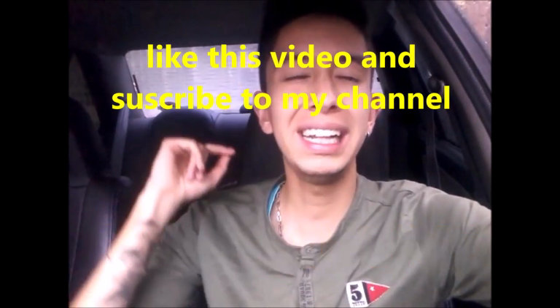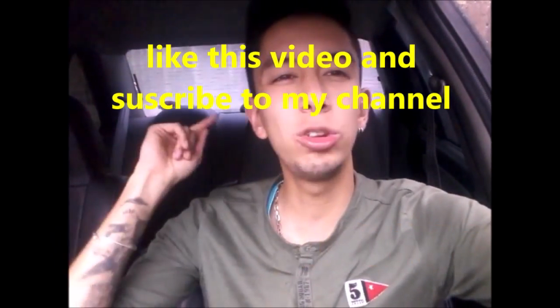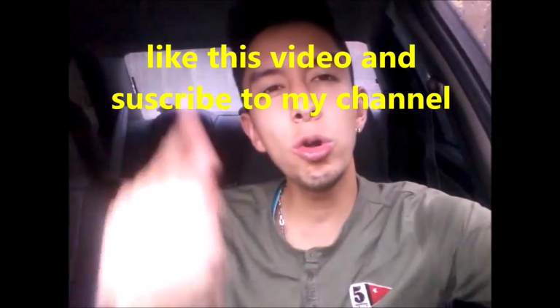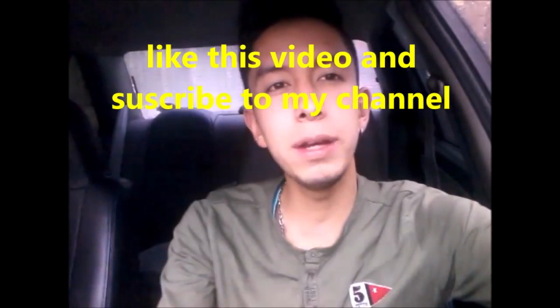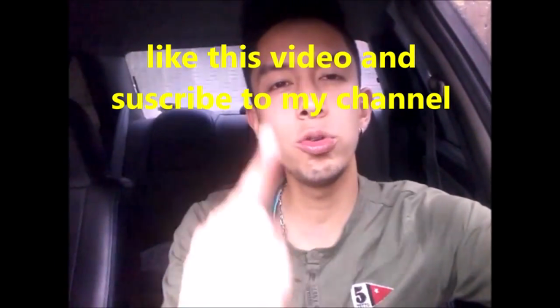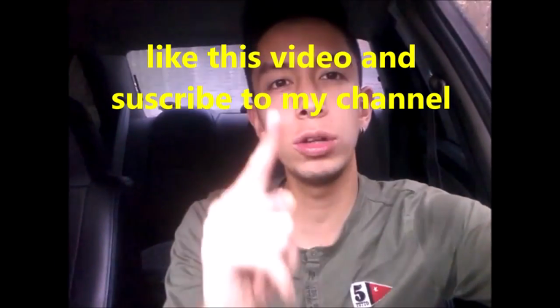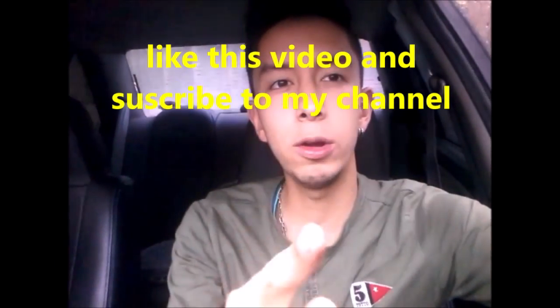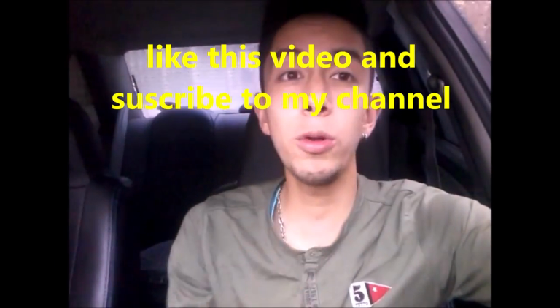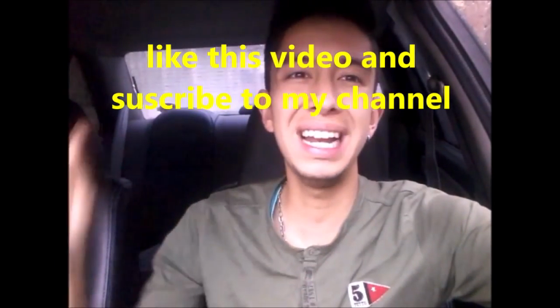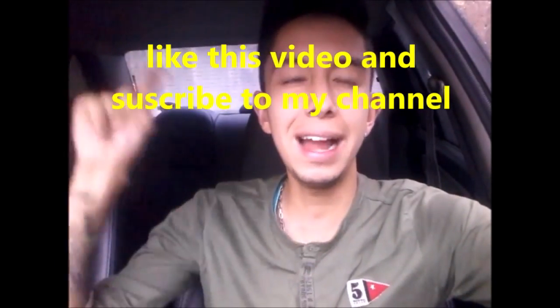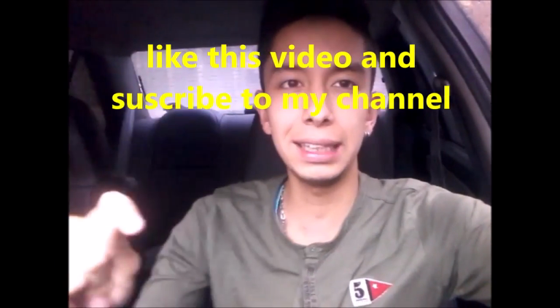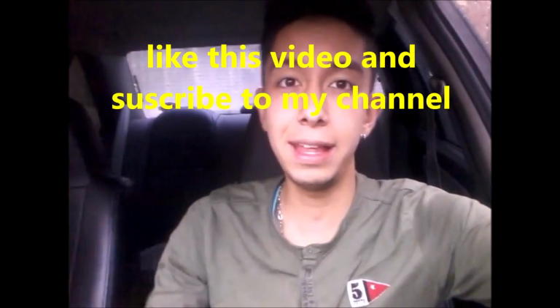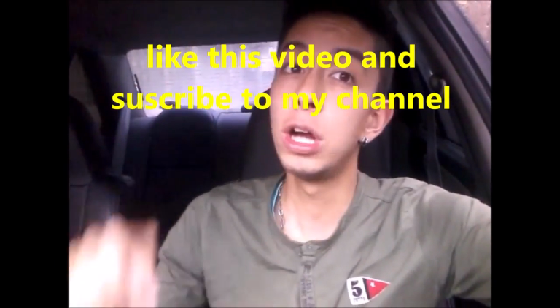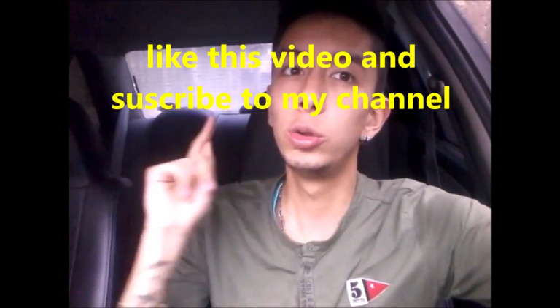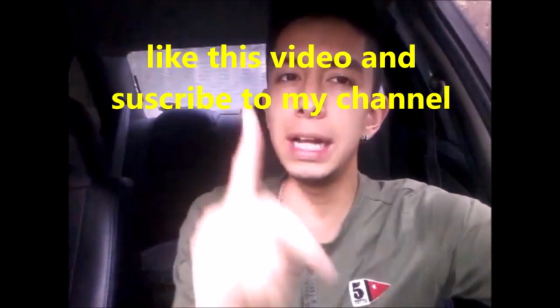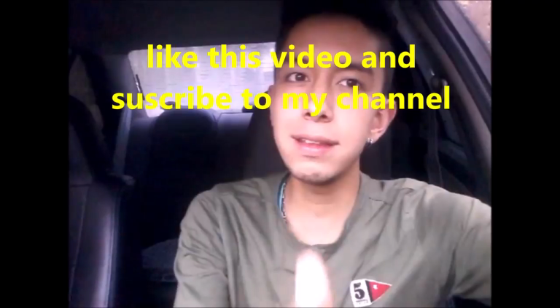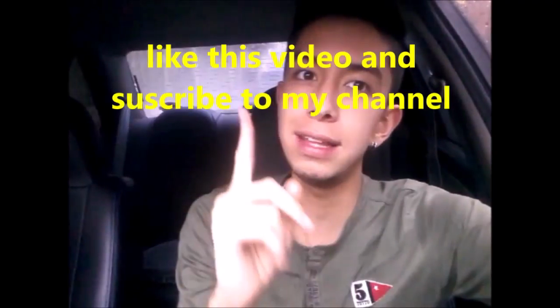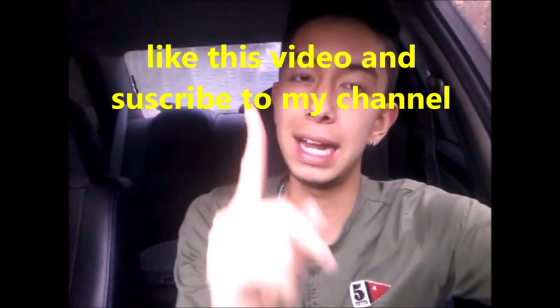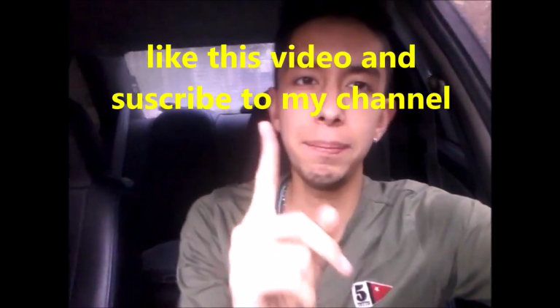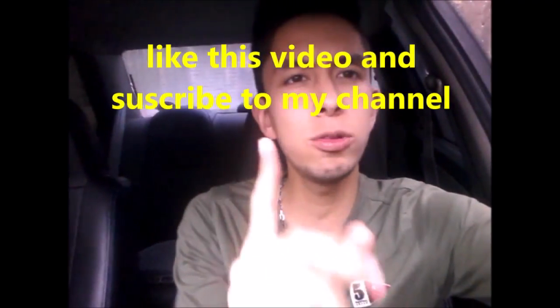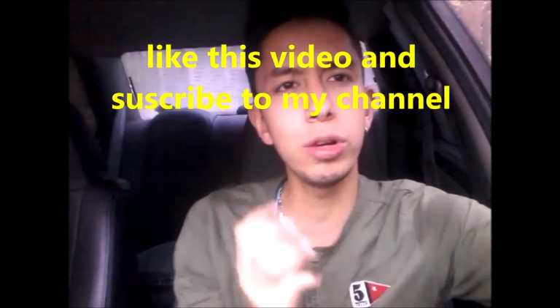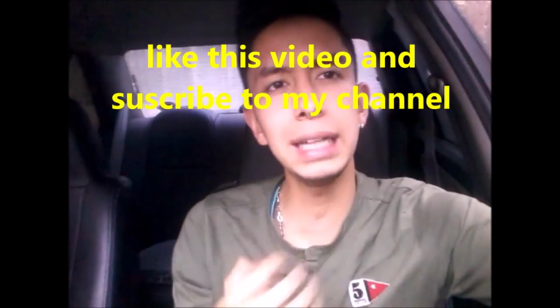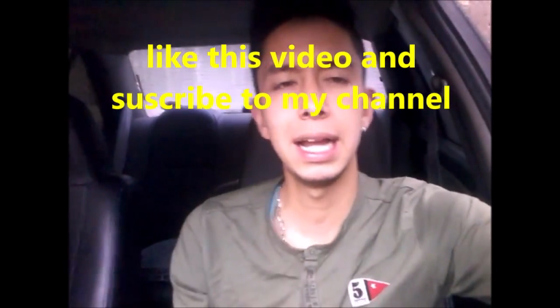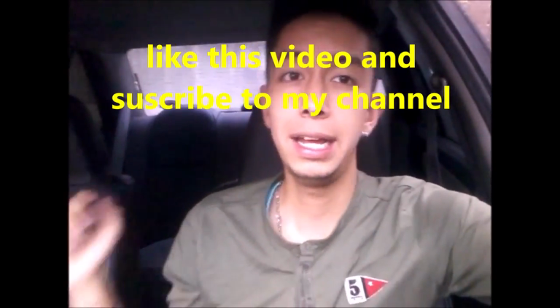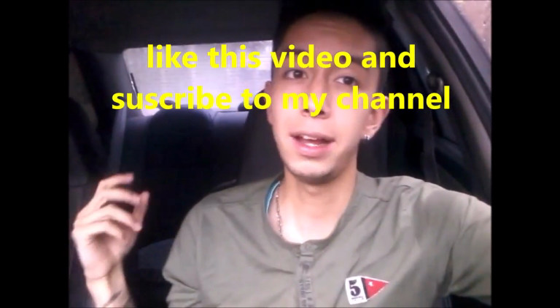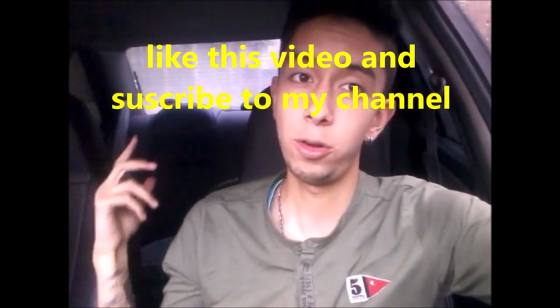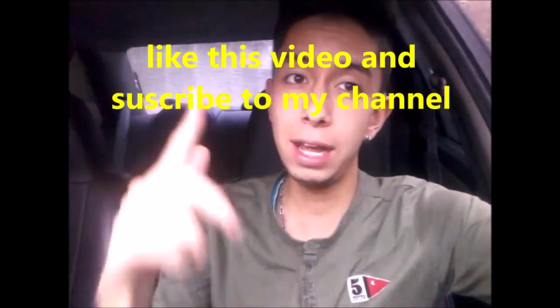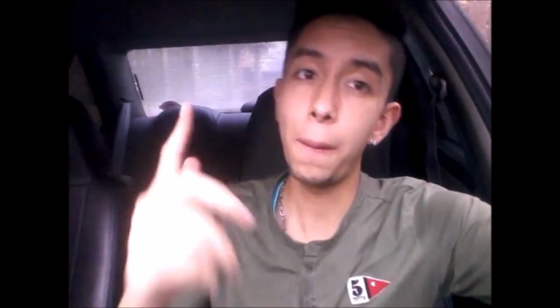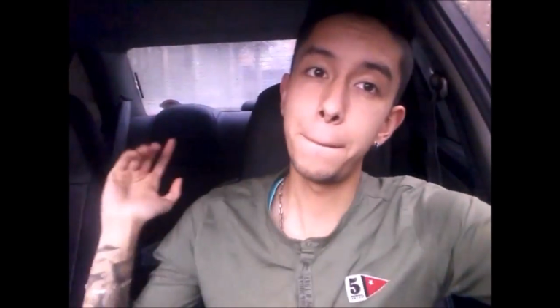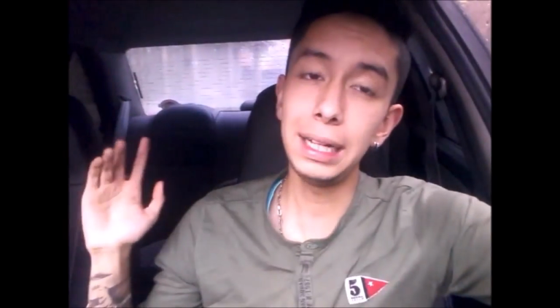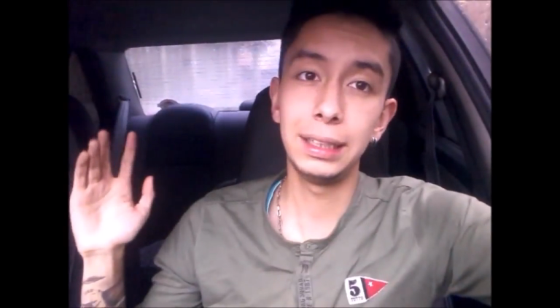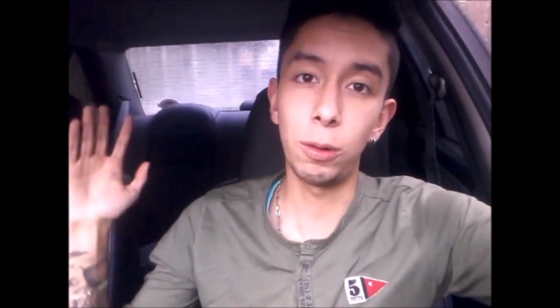Remember that every Wednesday I upload new content. See you next time, bye!